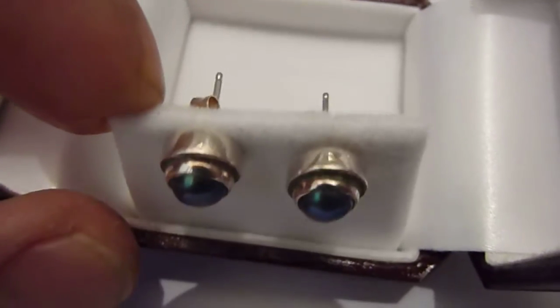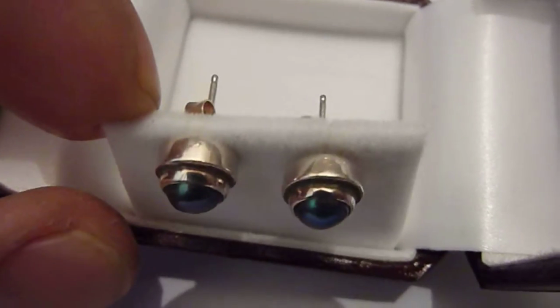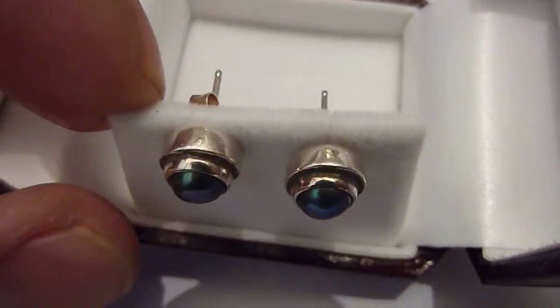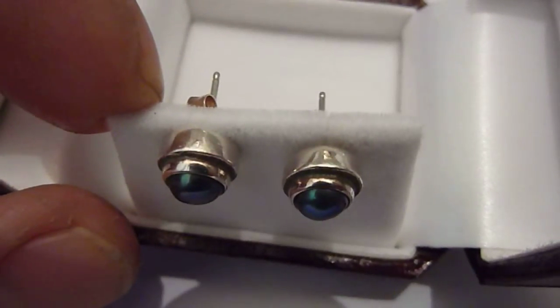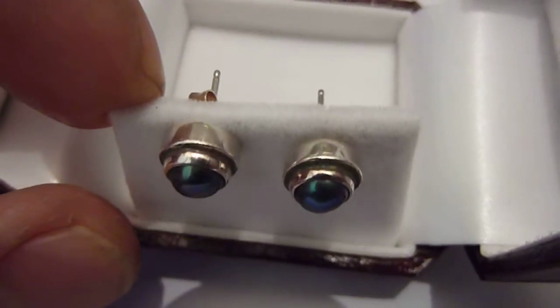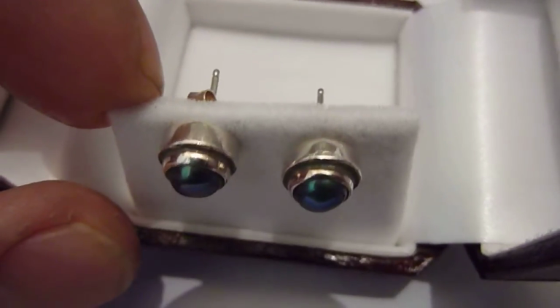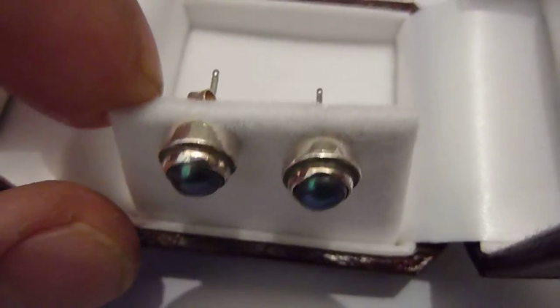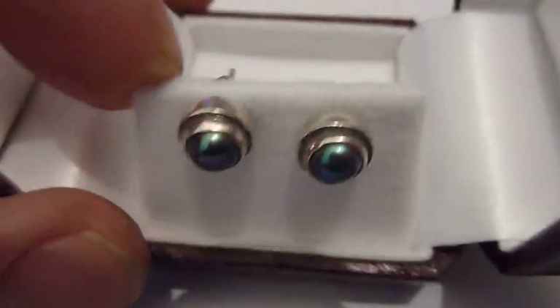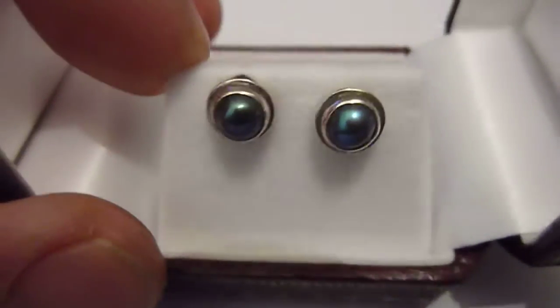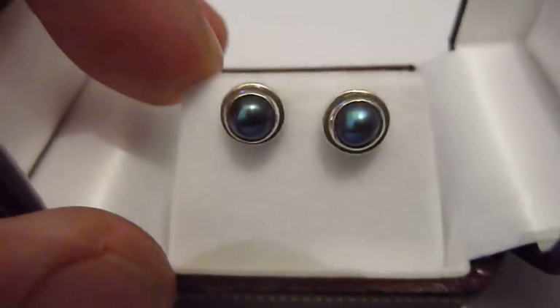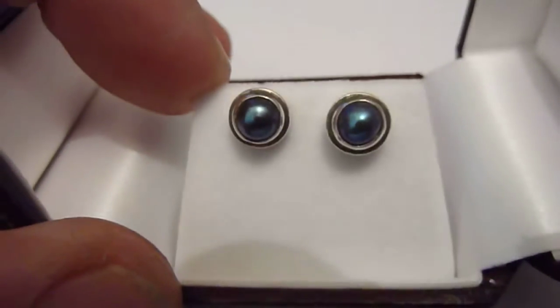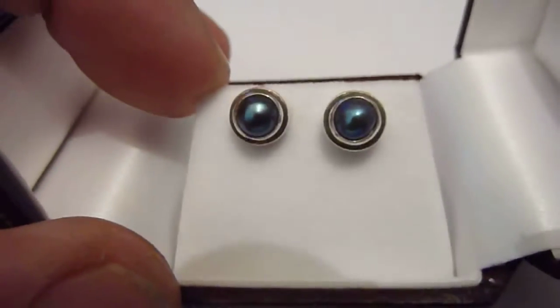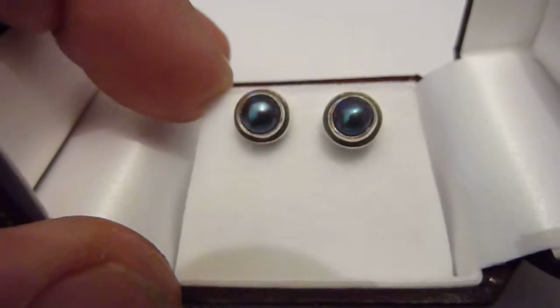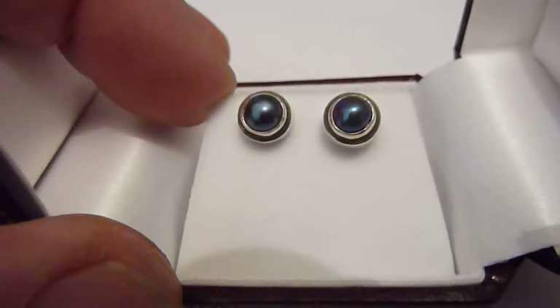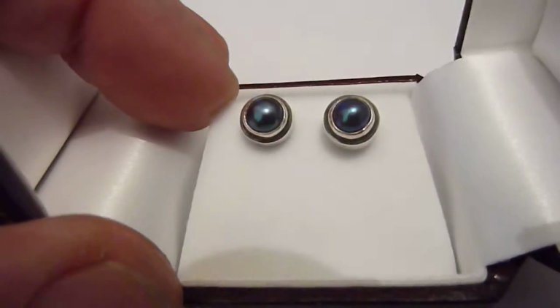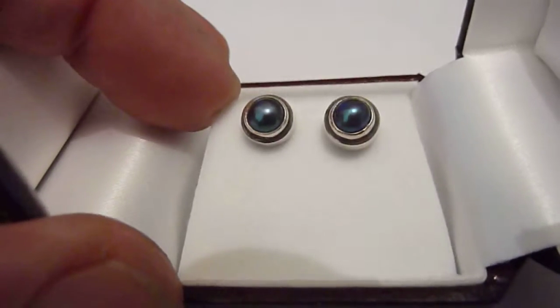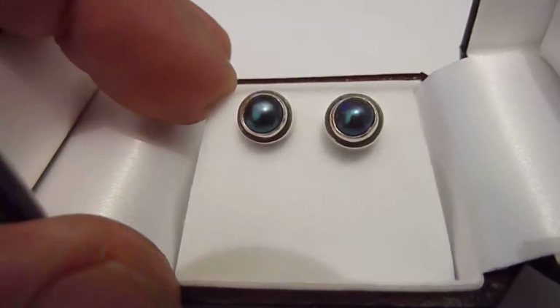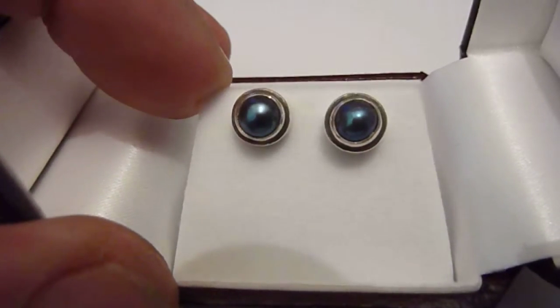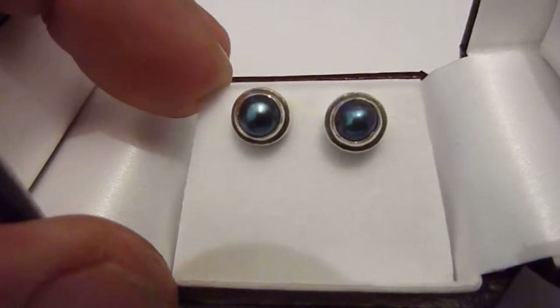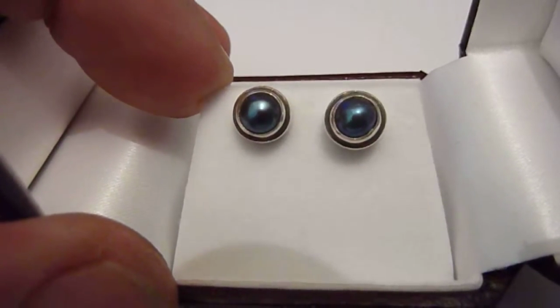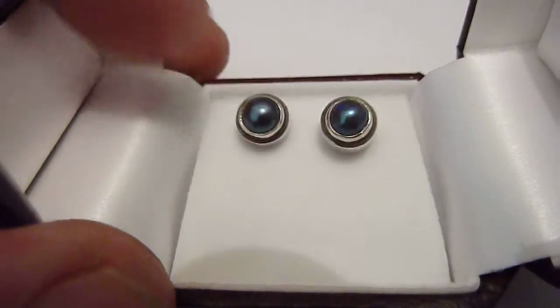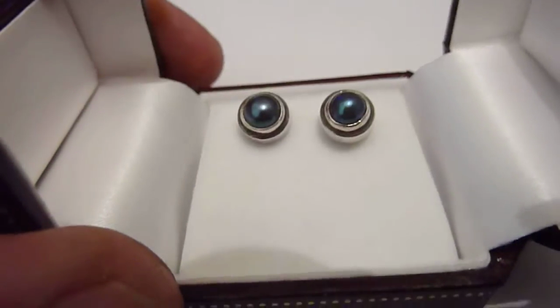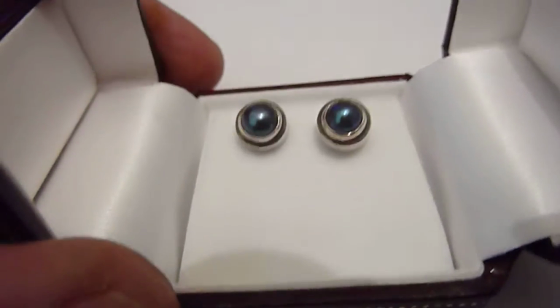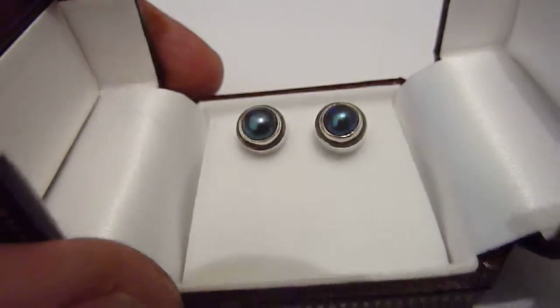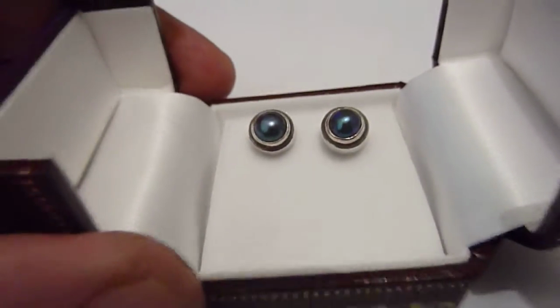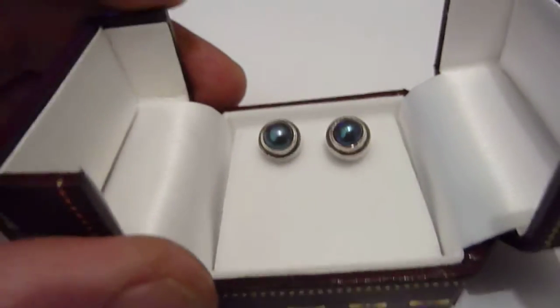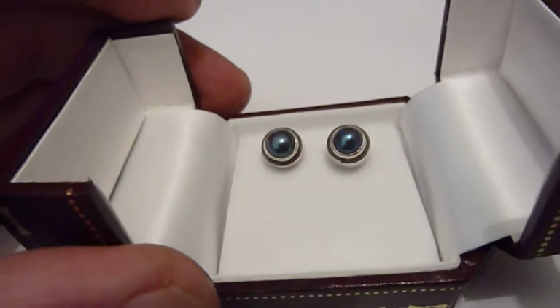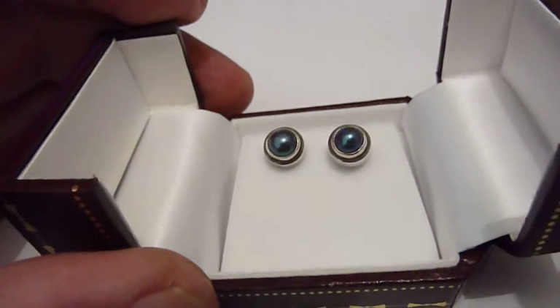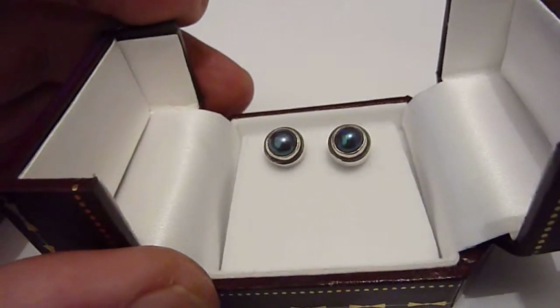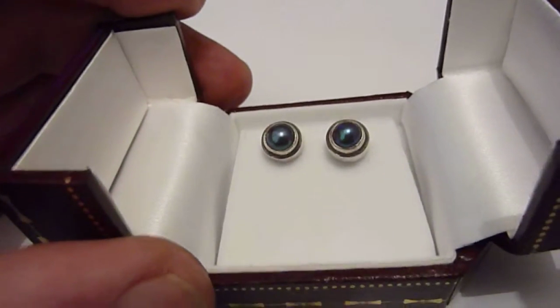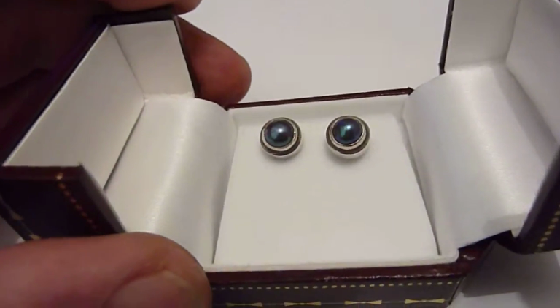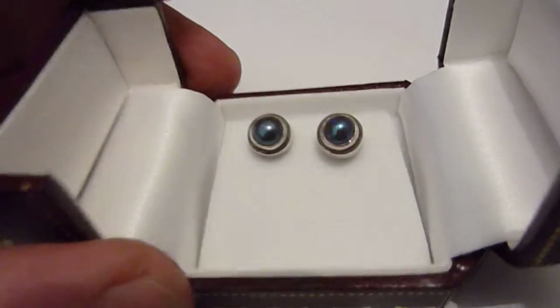Polished, solidly cleaned, lovely condition, and come in a nice presentation box.